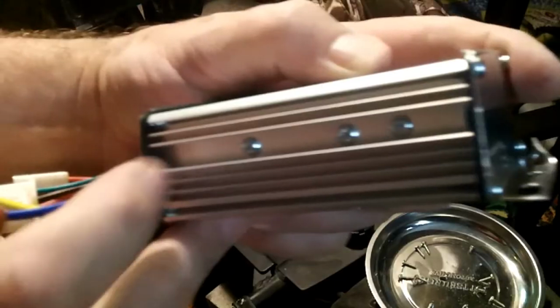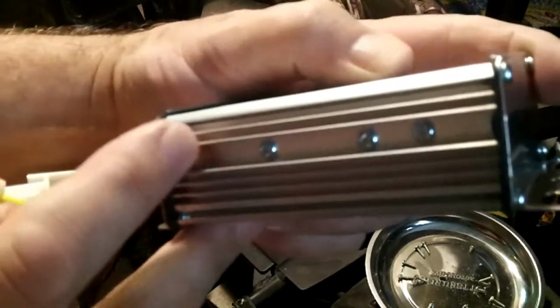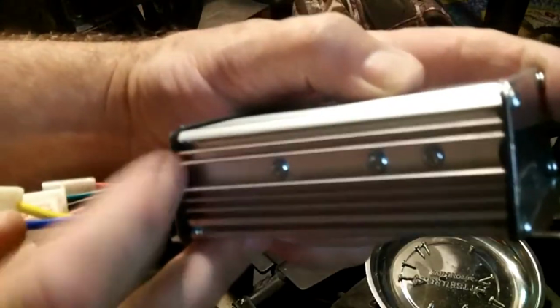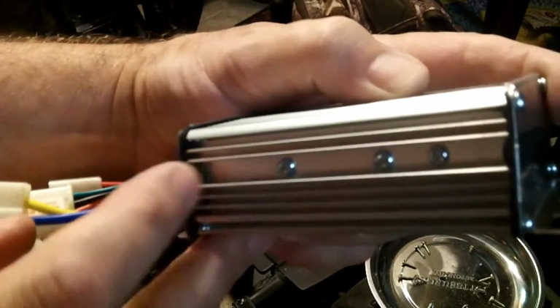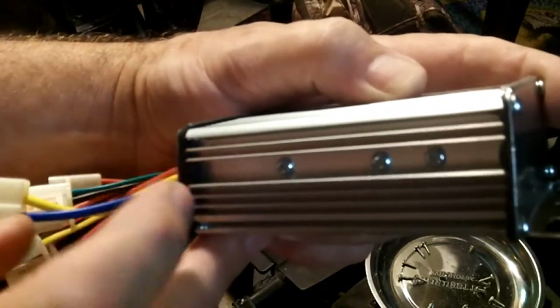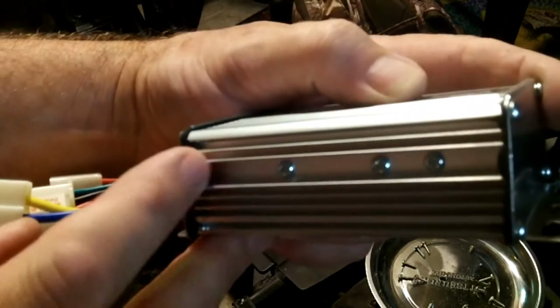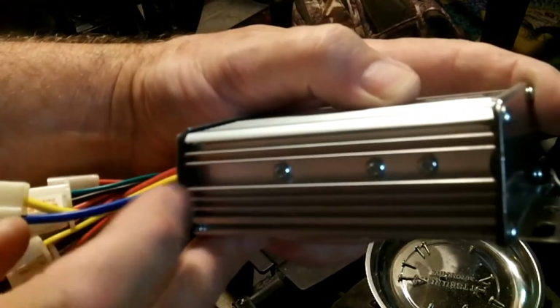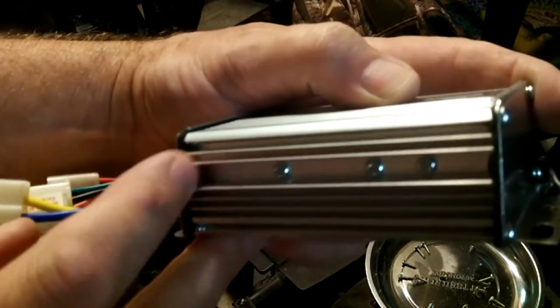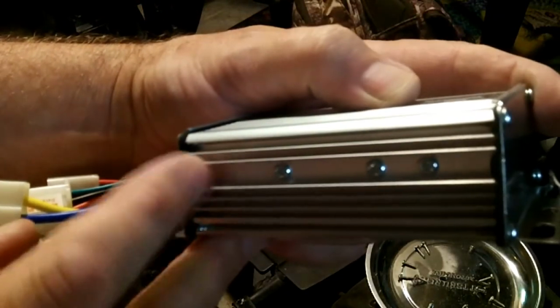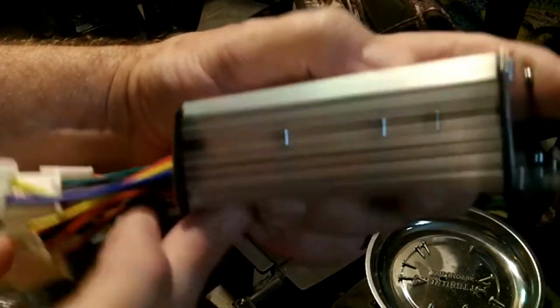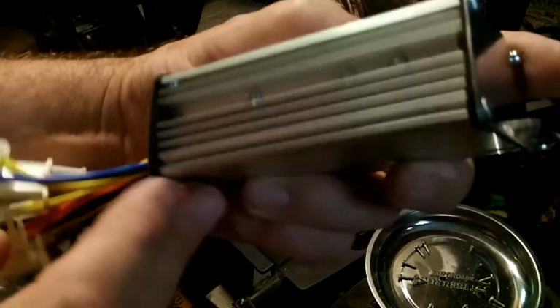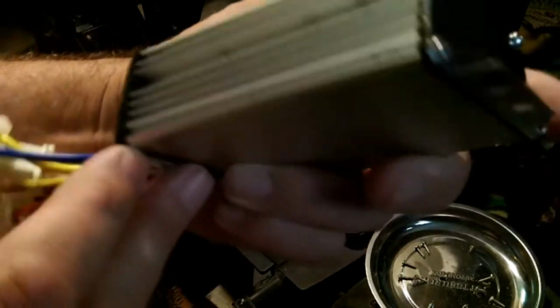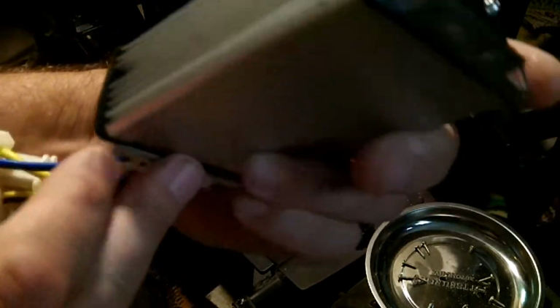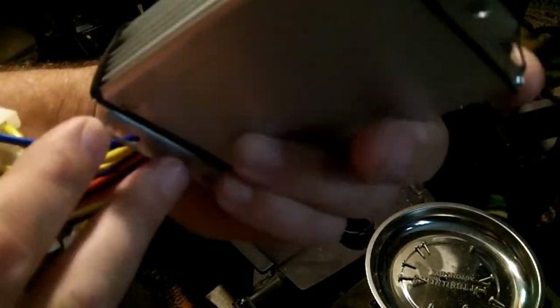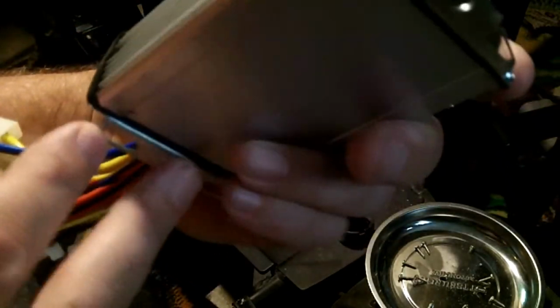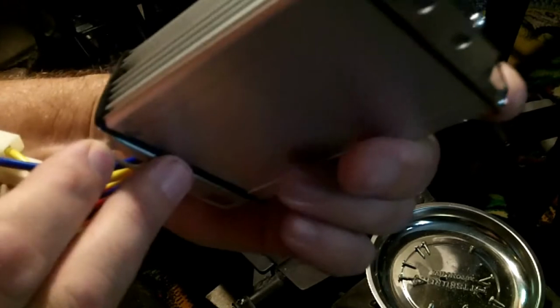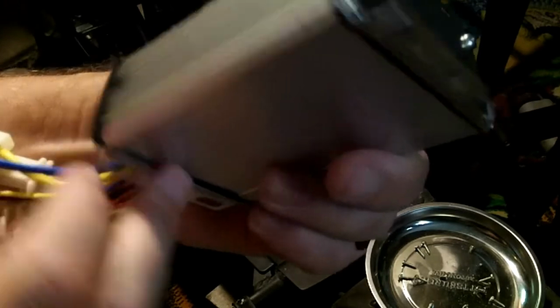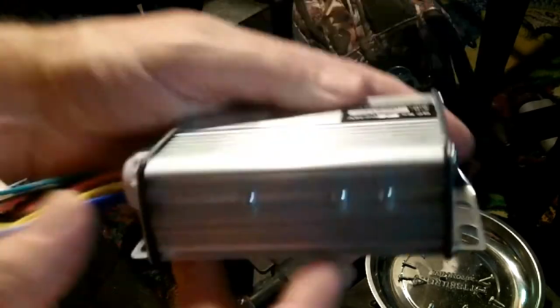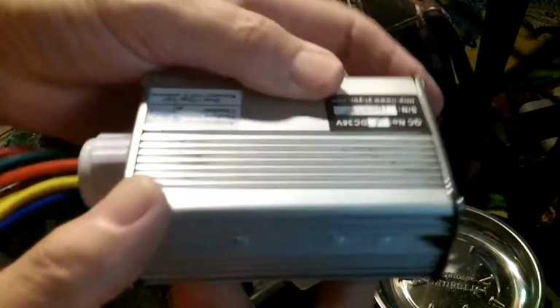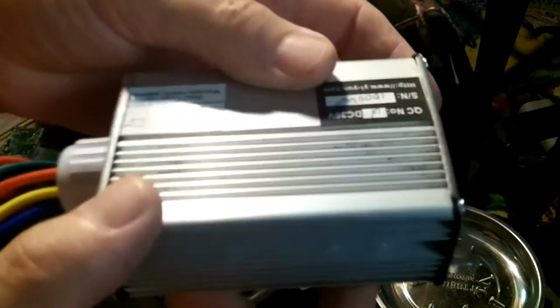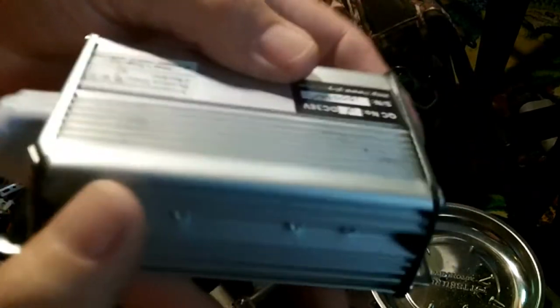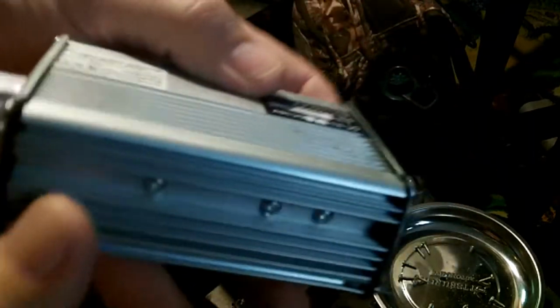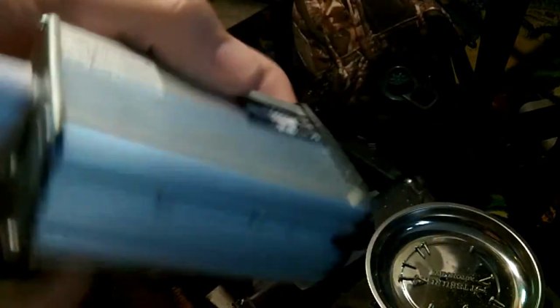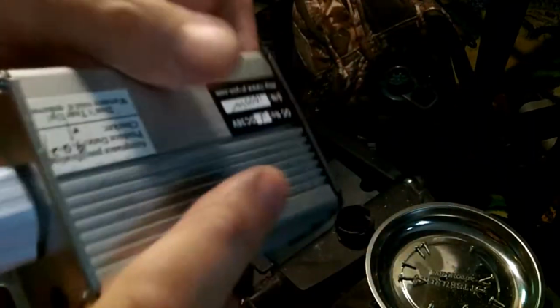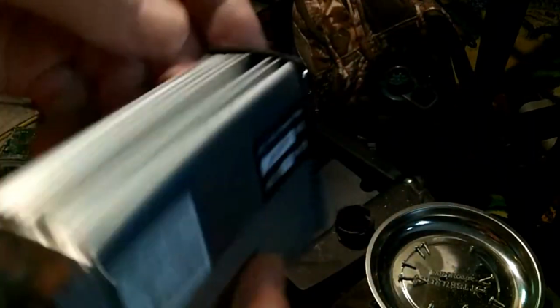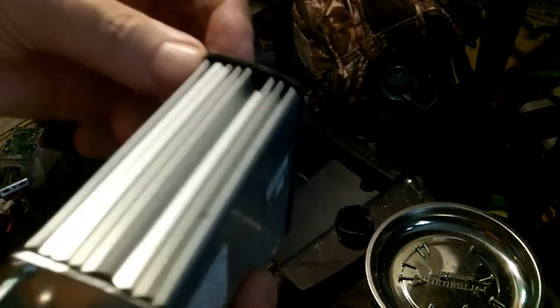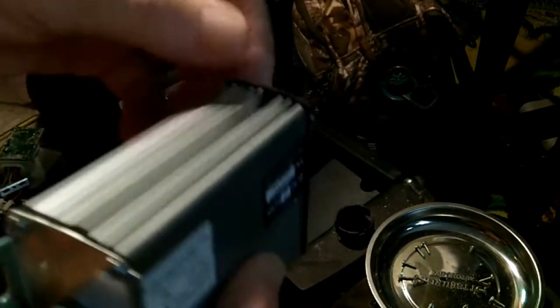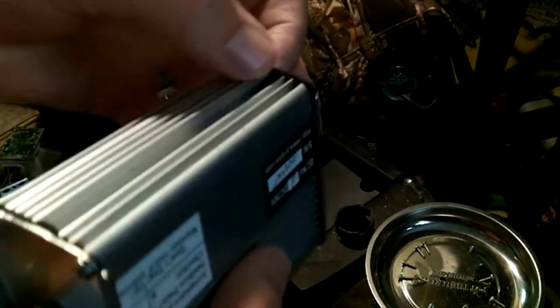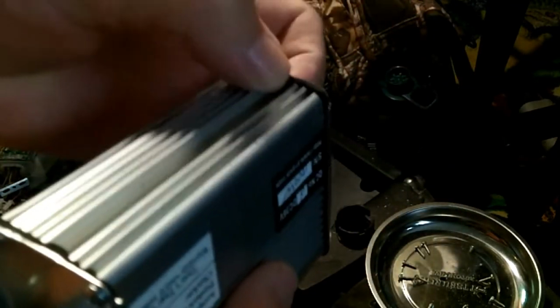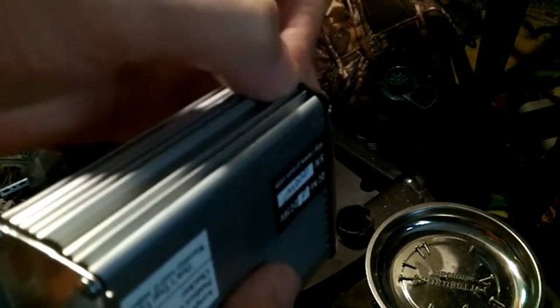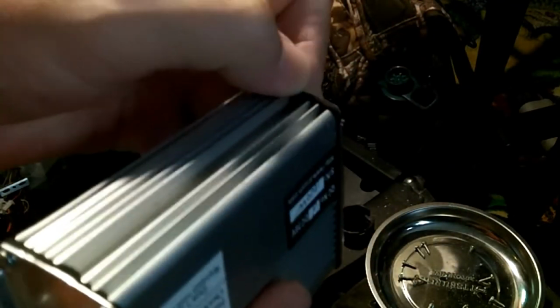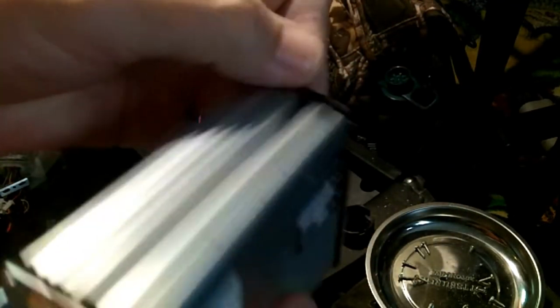It got water in there bad — mud and everything, there's still some mud in there. This is not an OEM controller, this is an aftermarket. It does look like it uses a little bit better sealer on the ends.